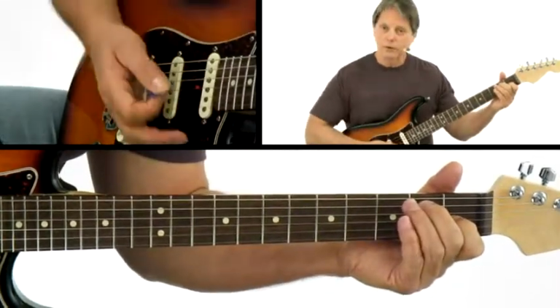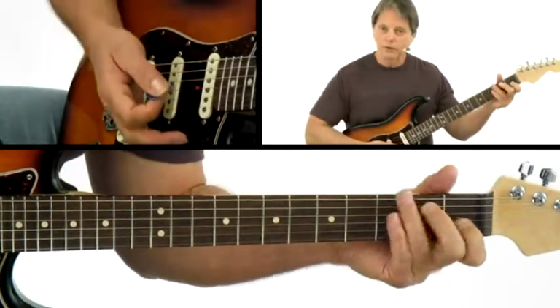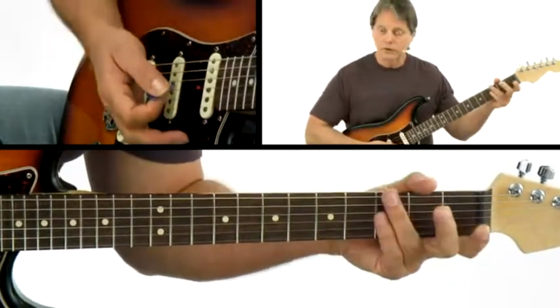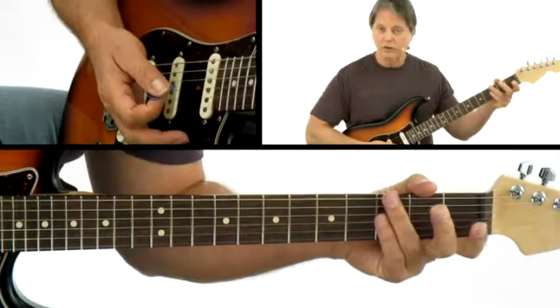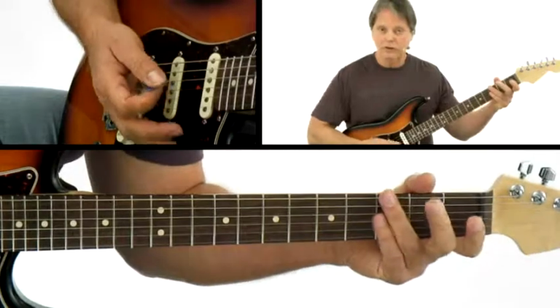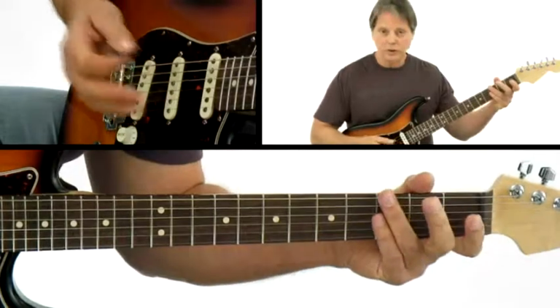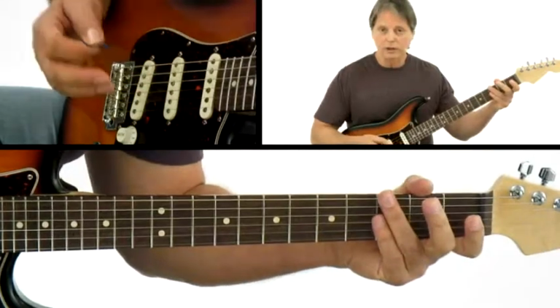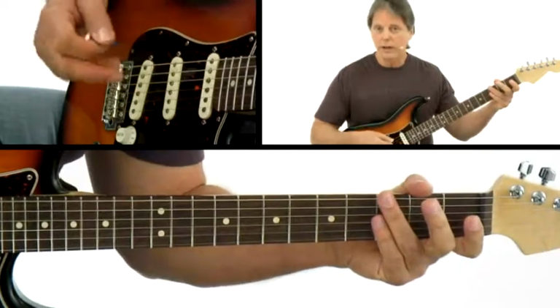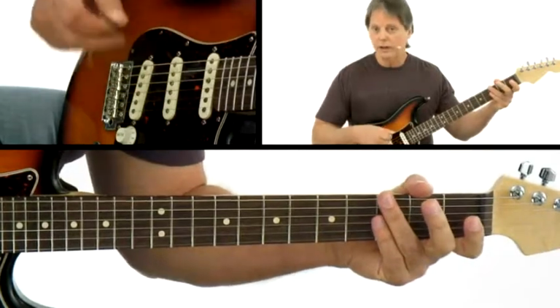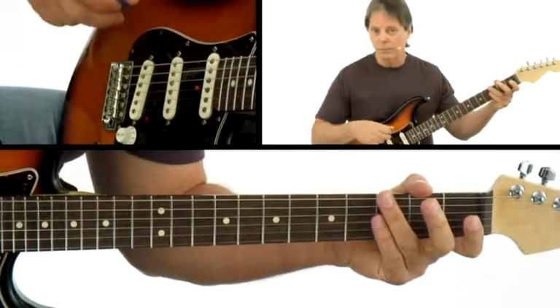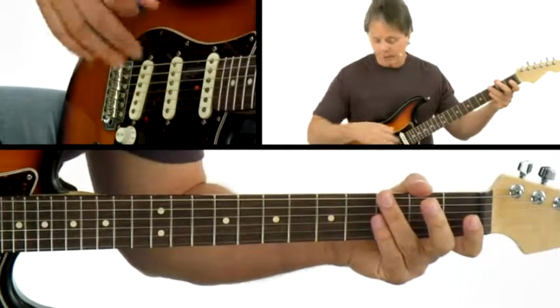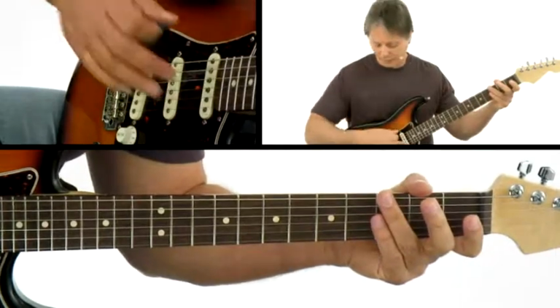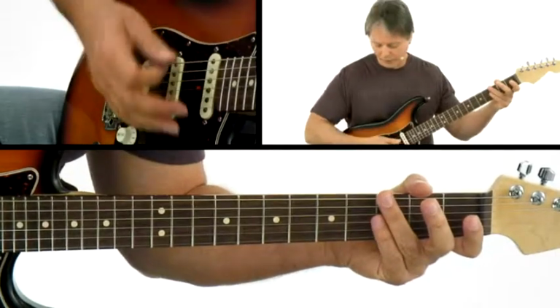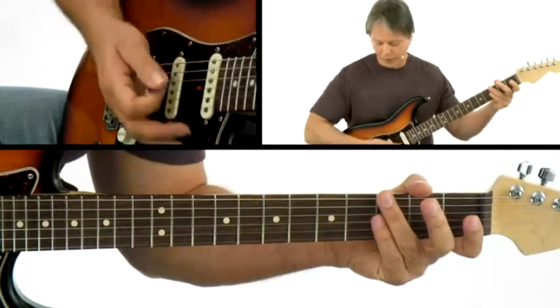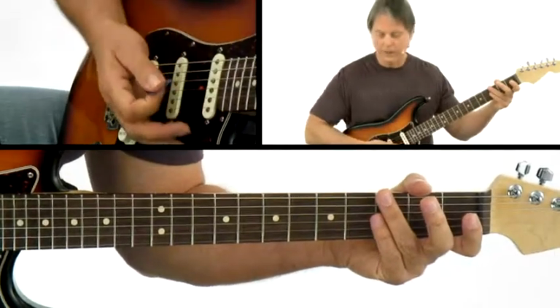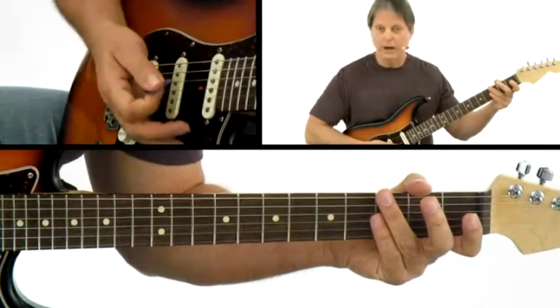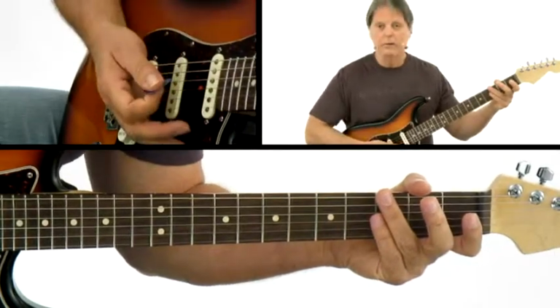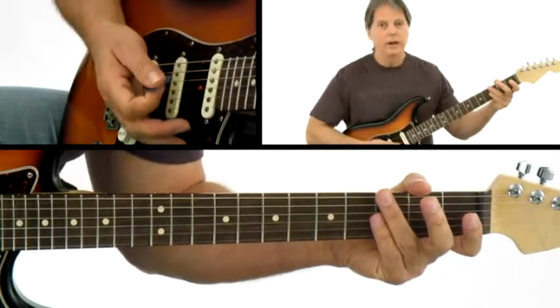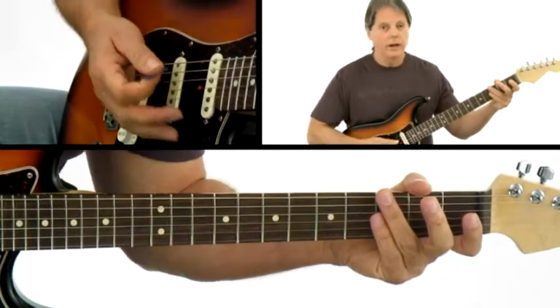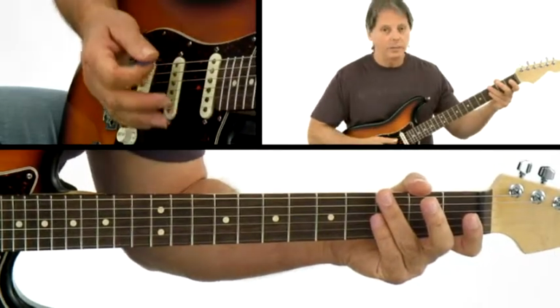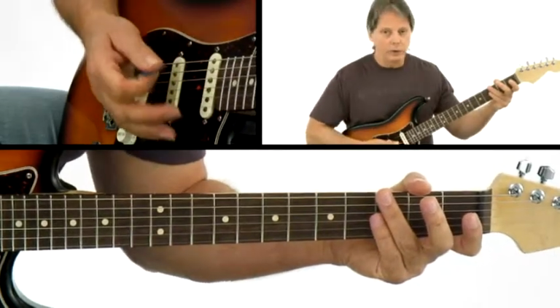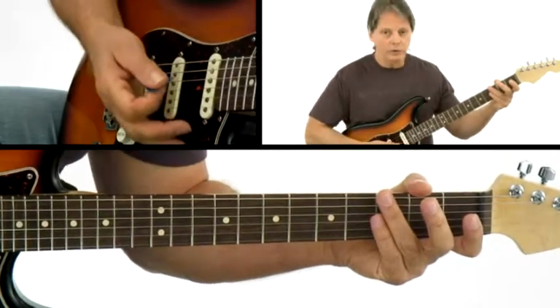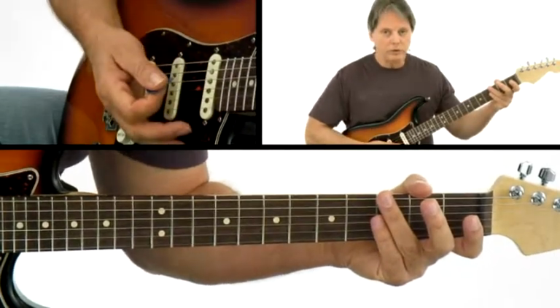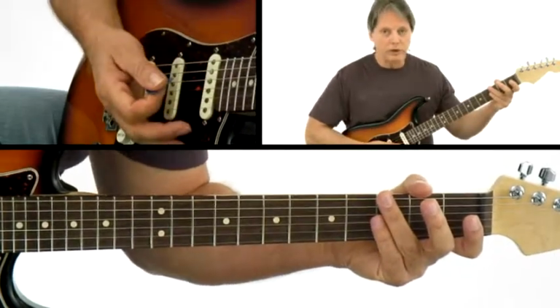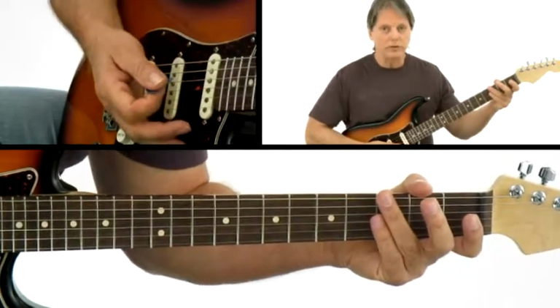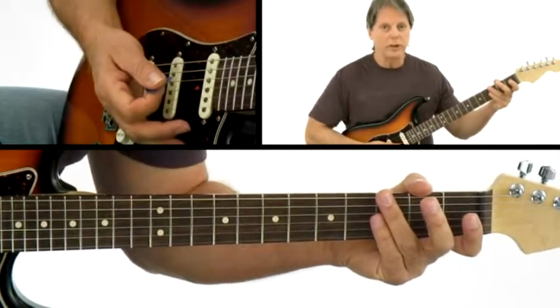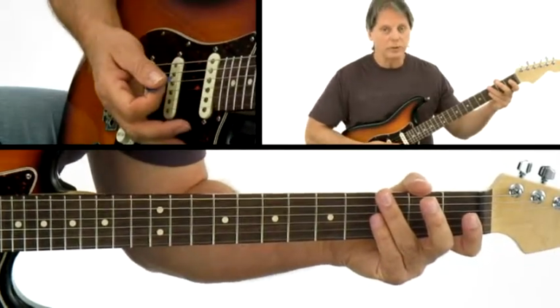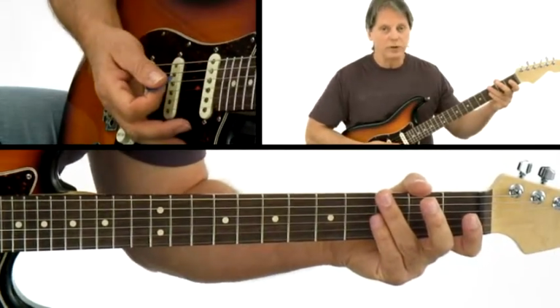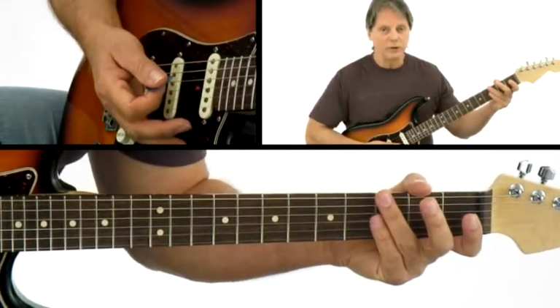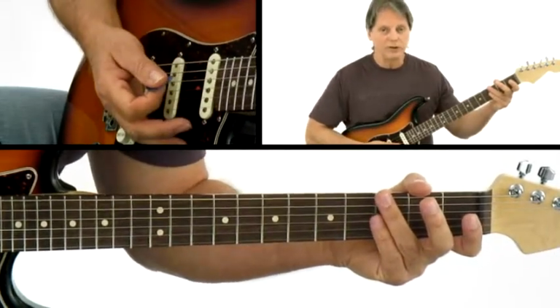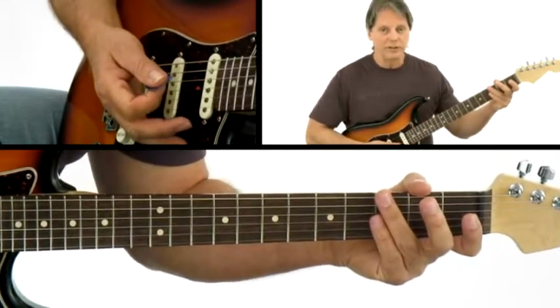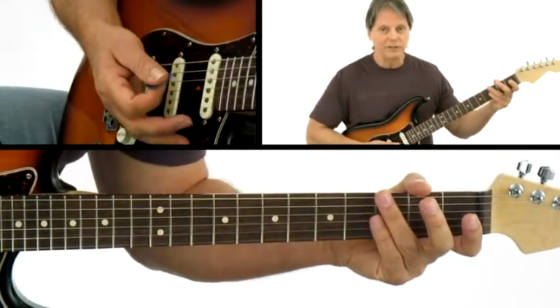So I suggest you utilize that in your playing, where you come down and mute the strings in between your chord changes.